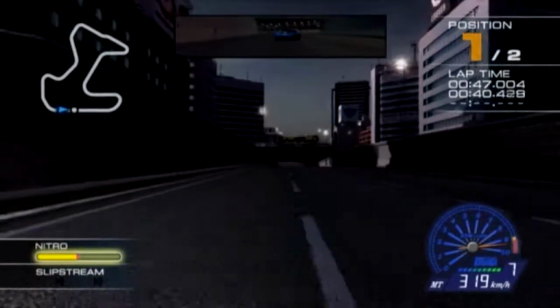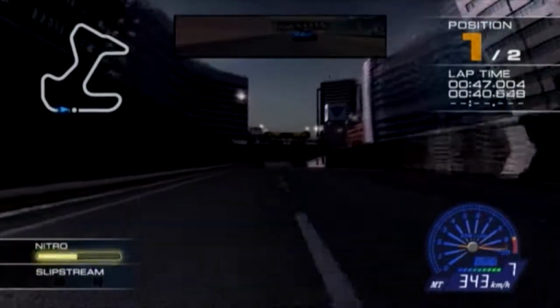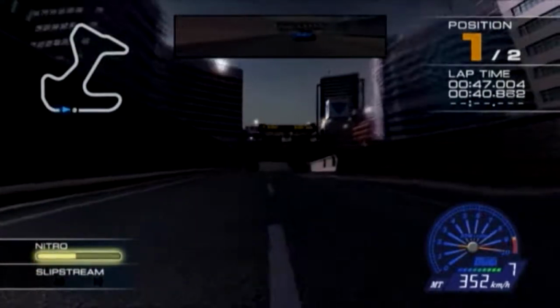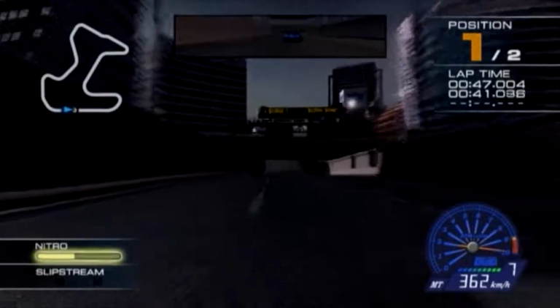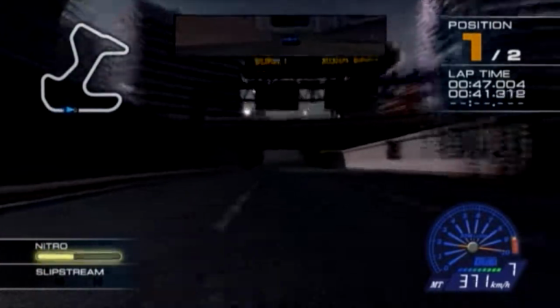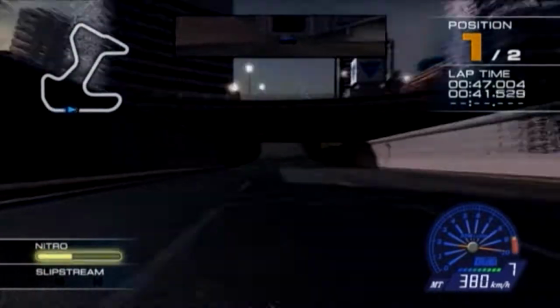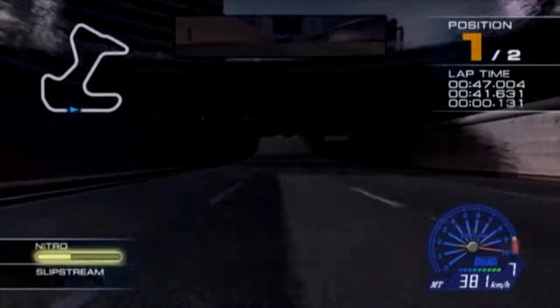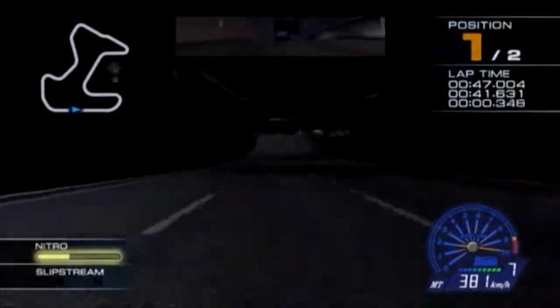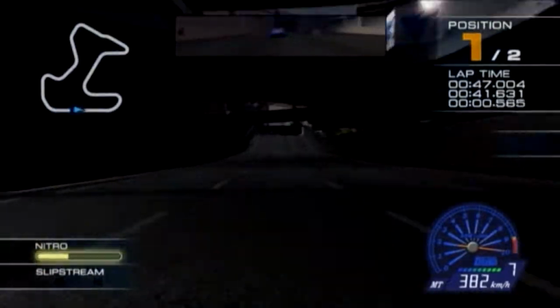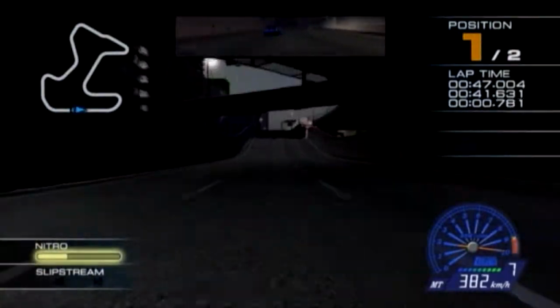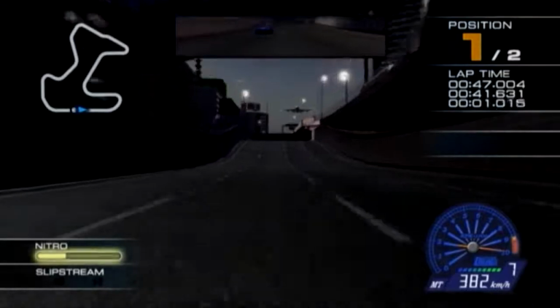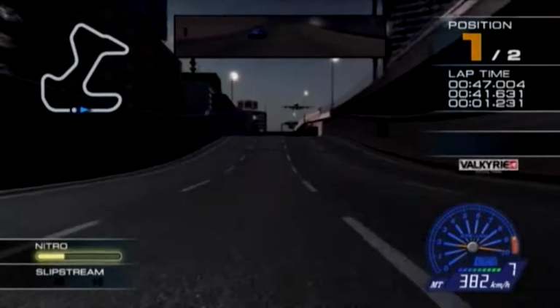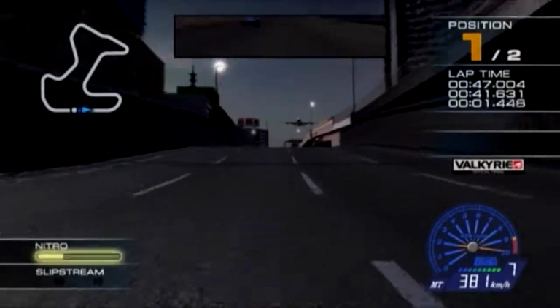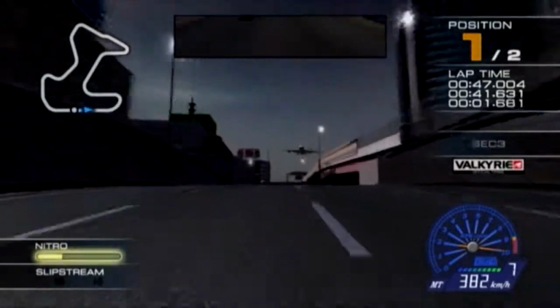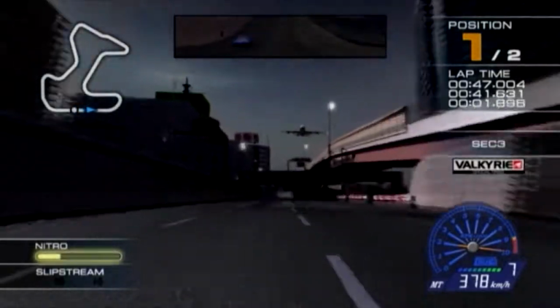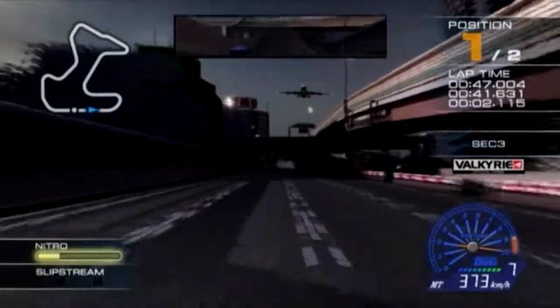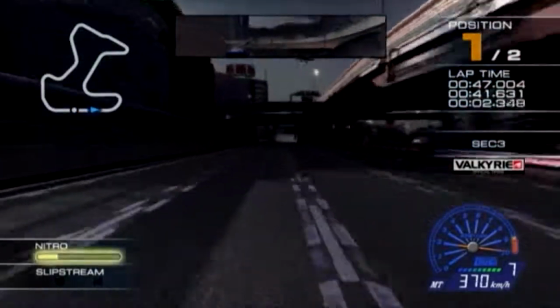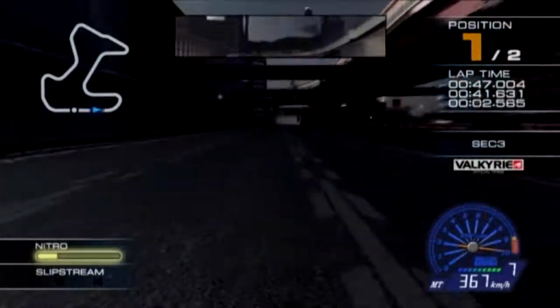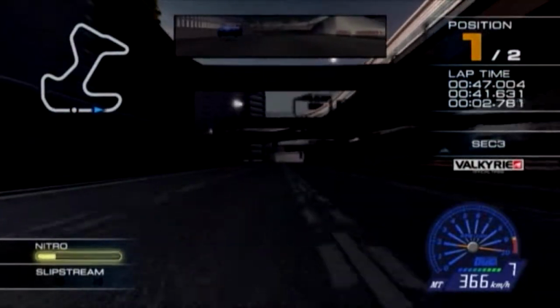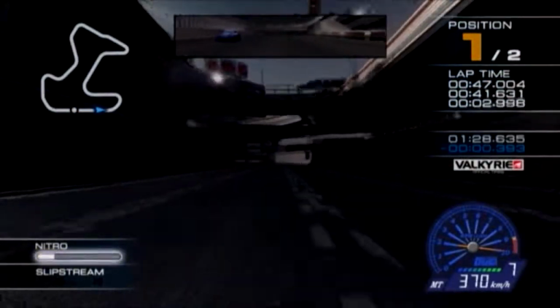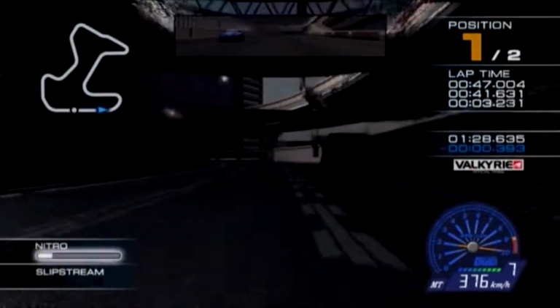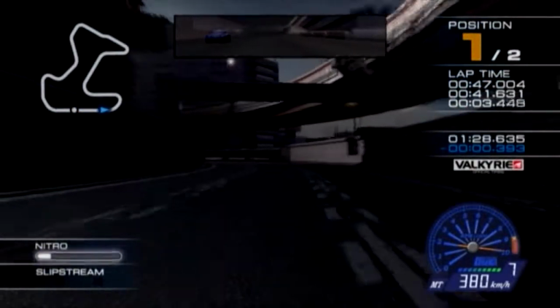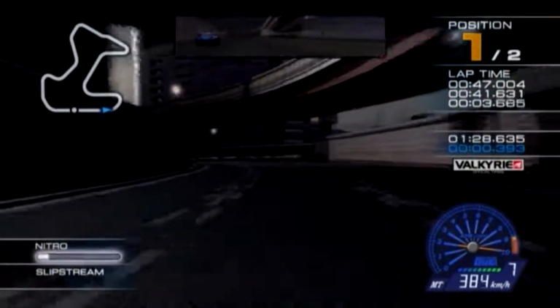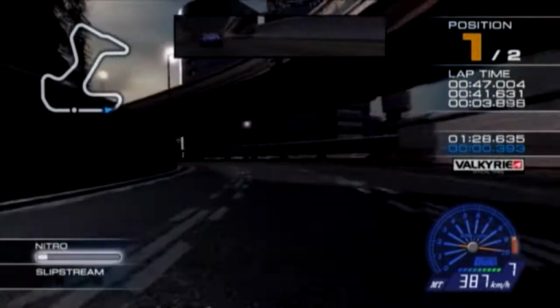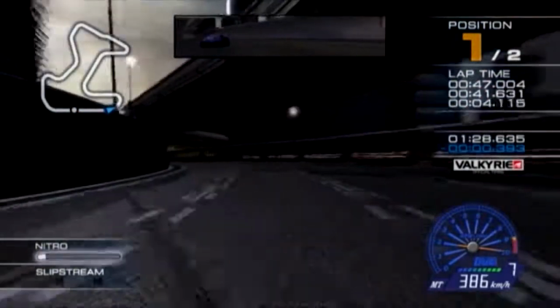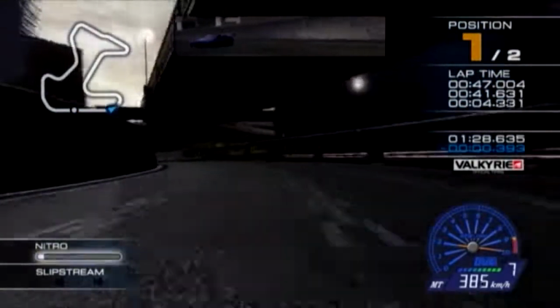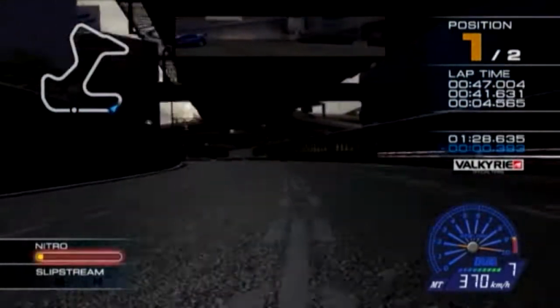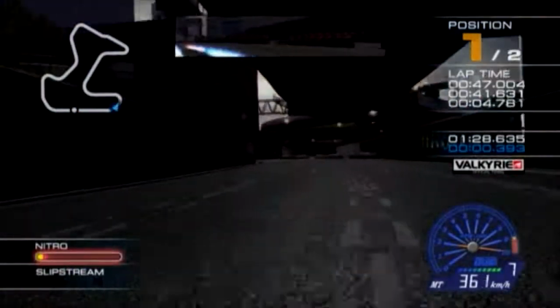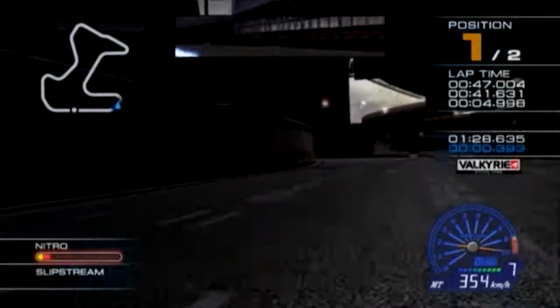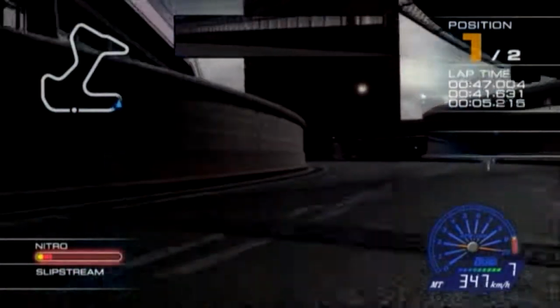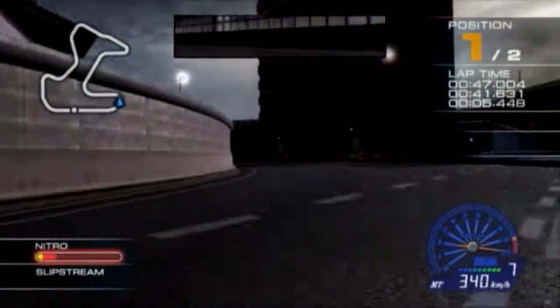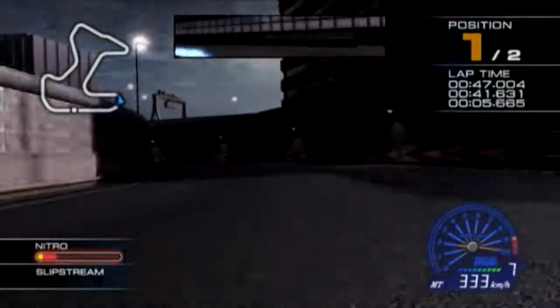Whoa-ho-ho! You're in first place! Okay, it's the final lap! Right in there!